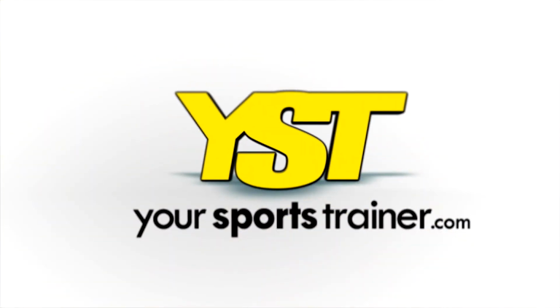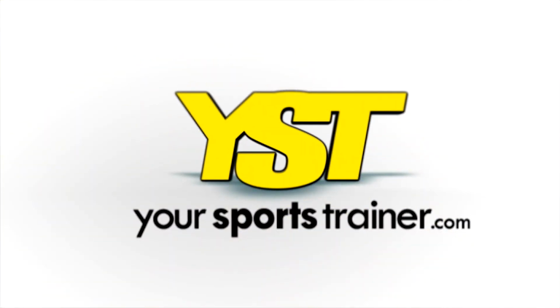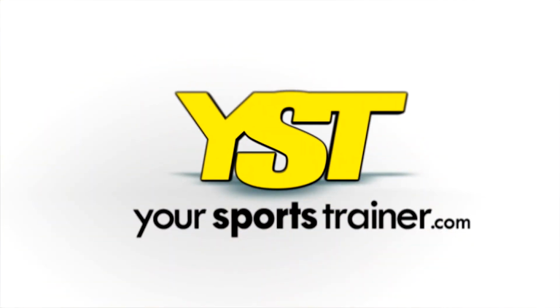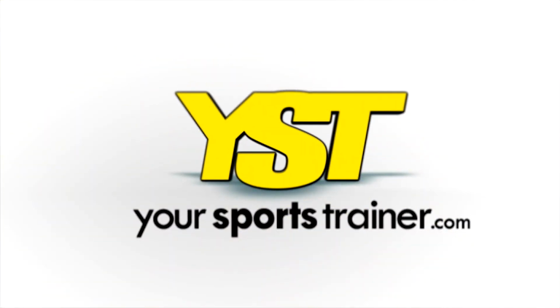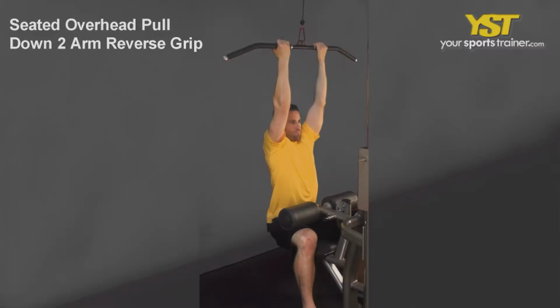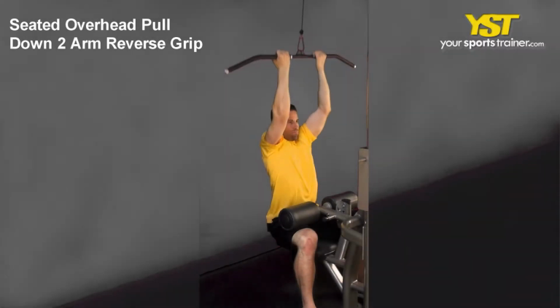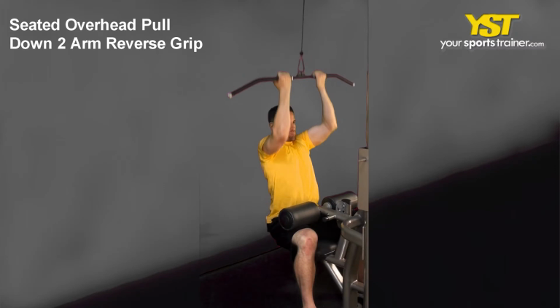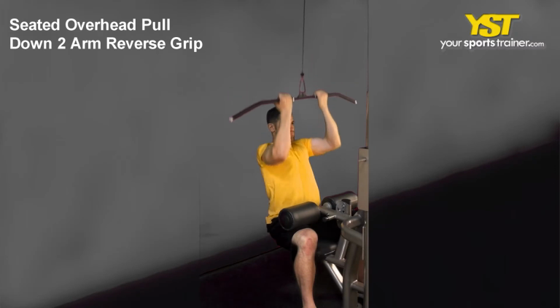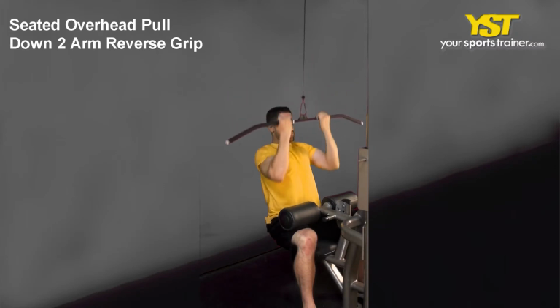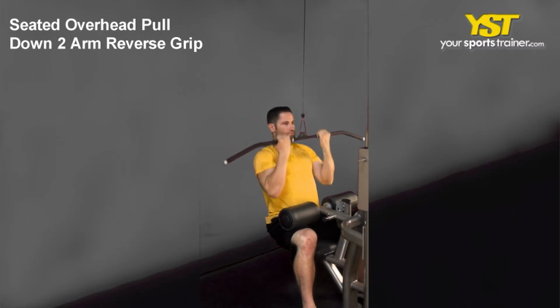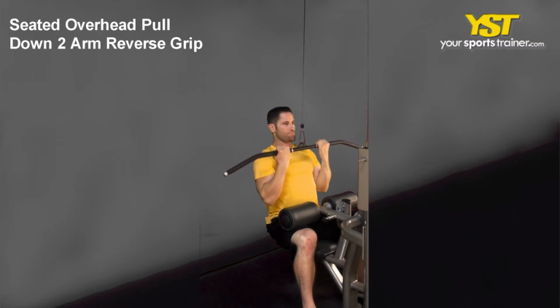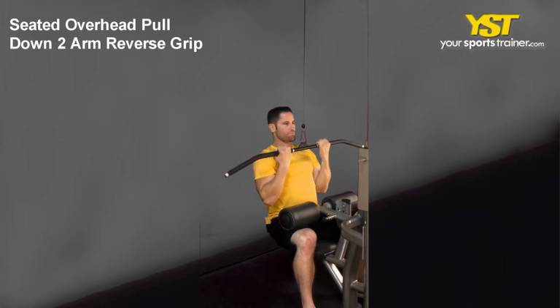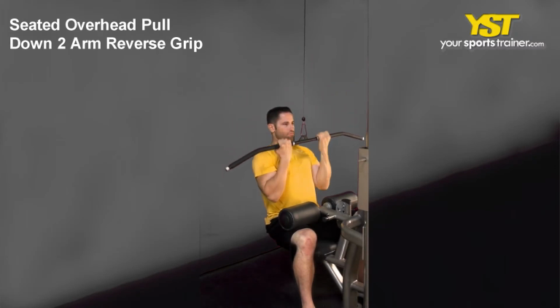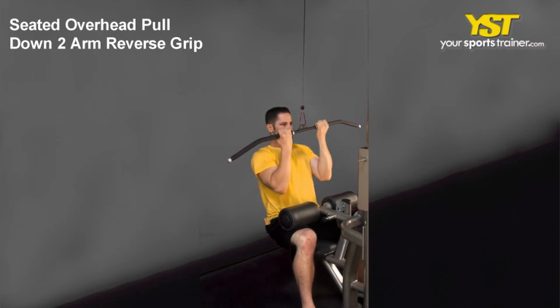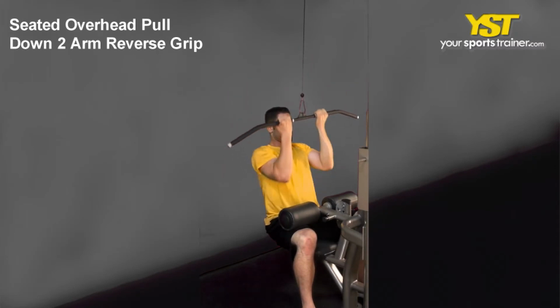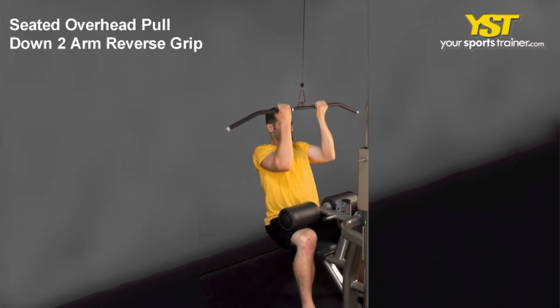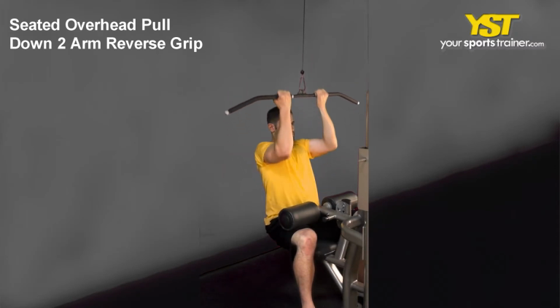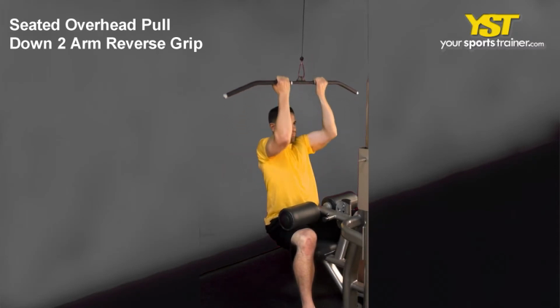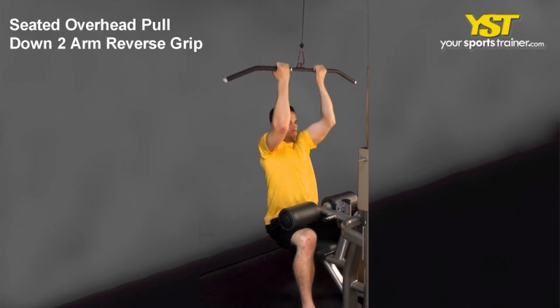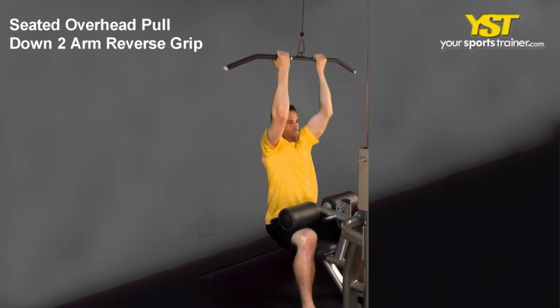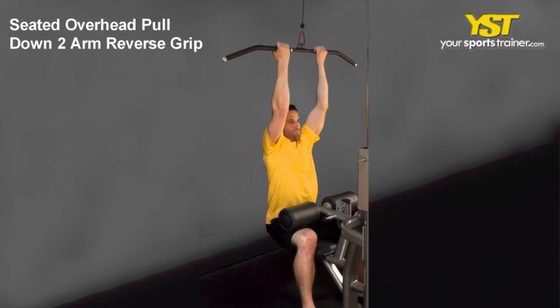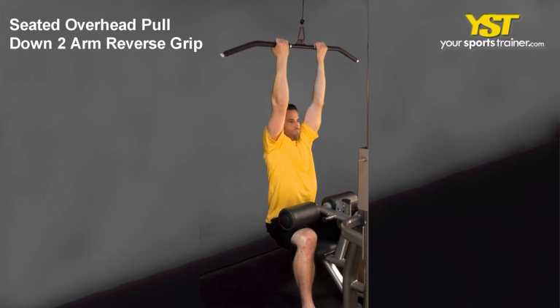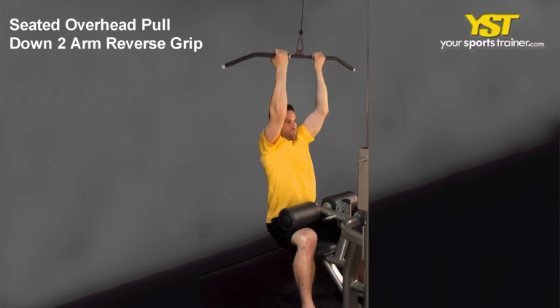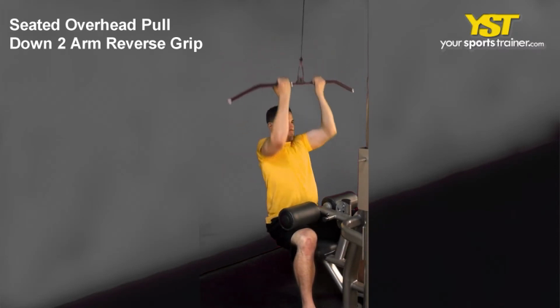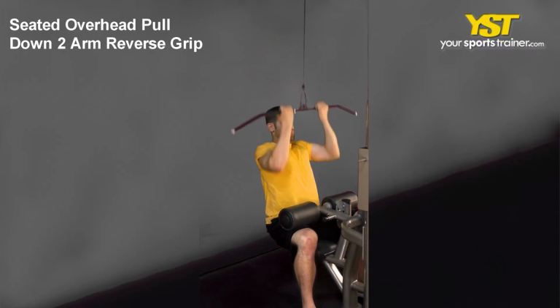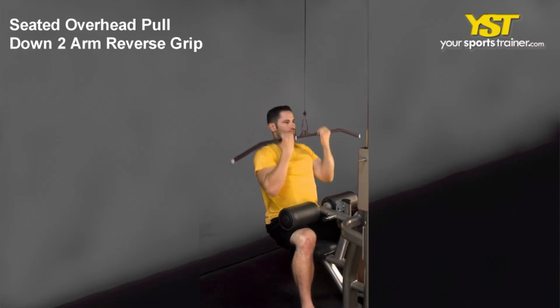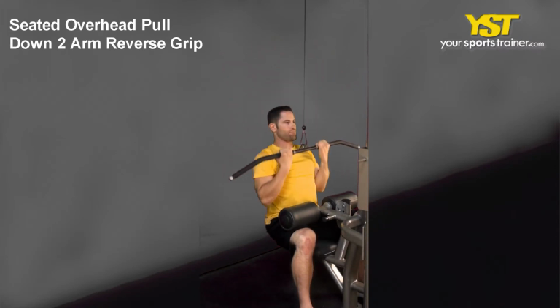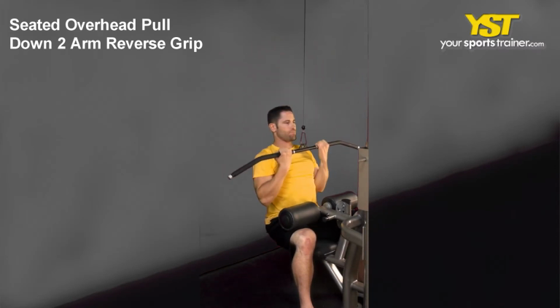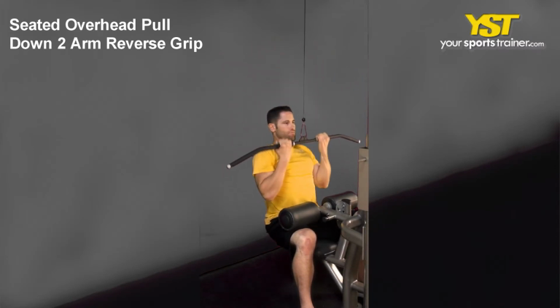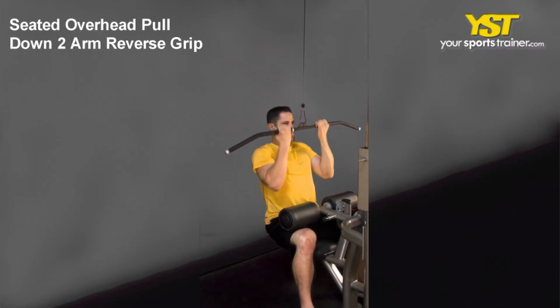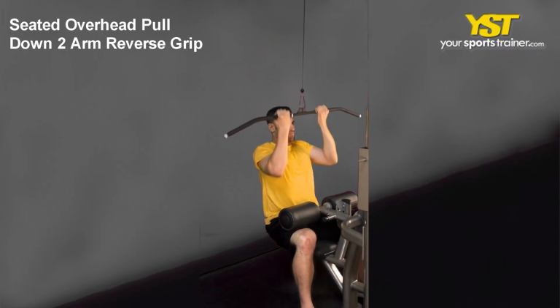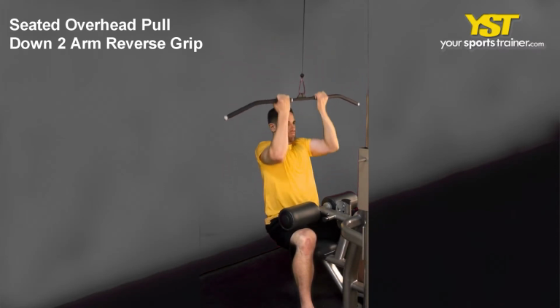This video clip shows how to do the Seated Overhead Pull Downs to Arms Reverse Grip Exercise.